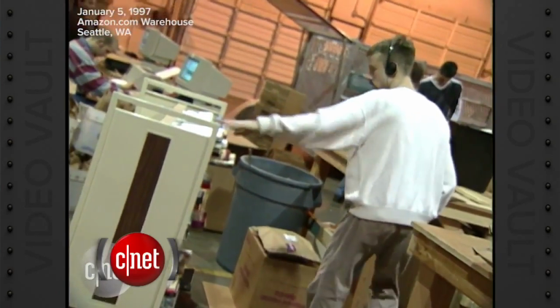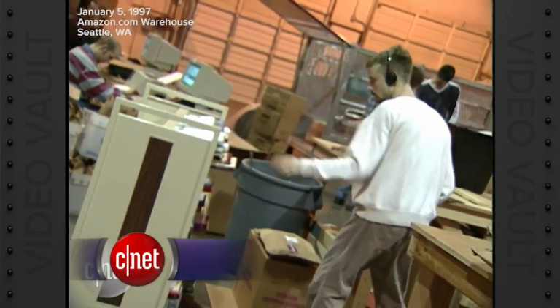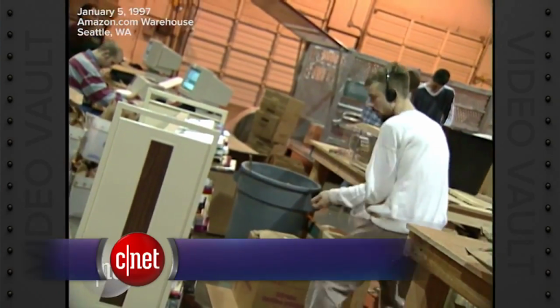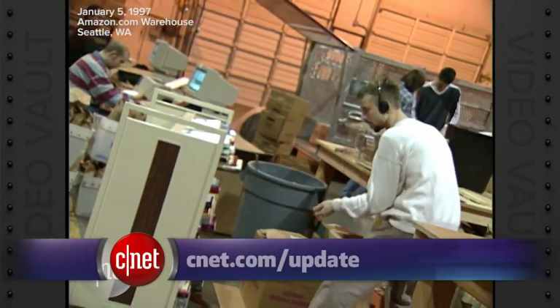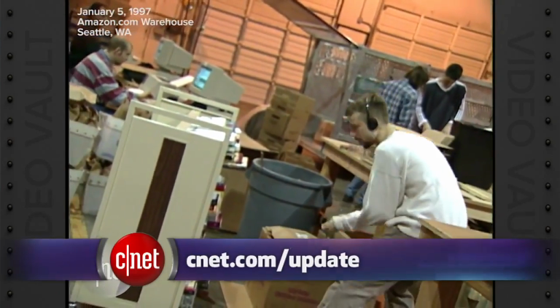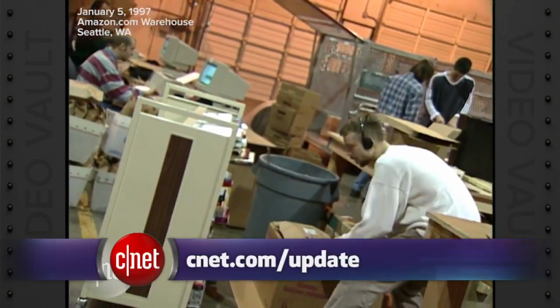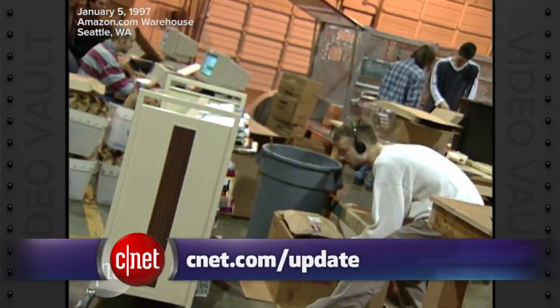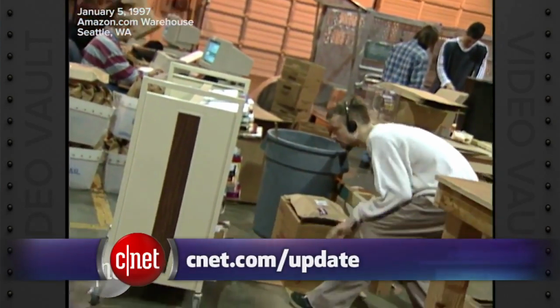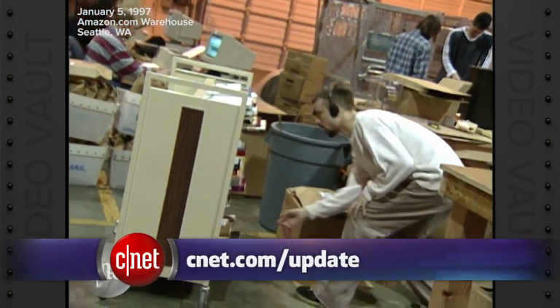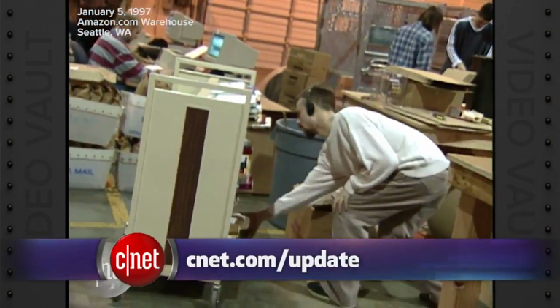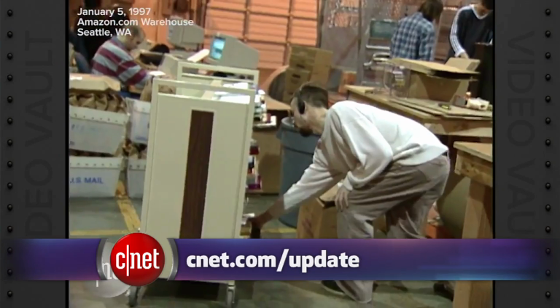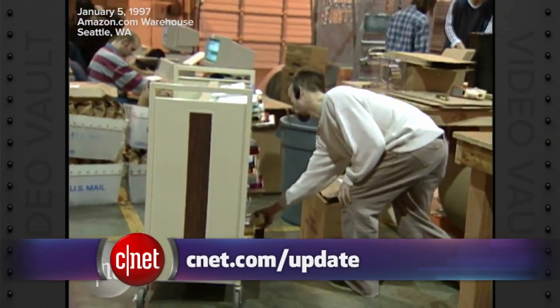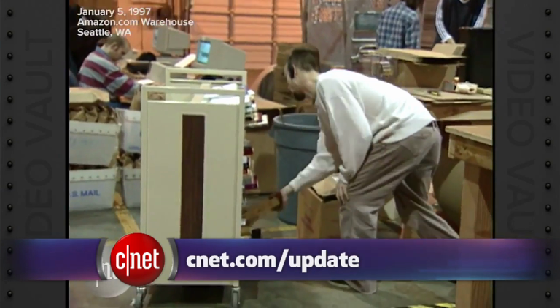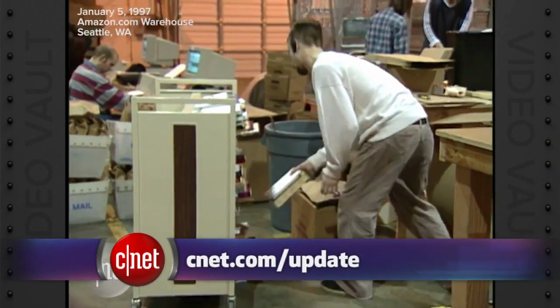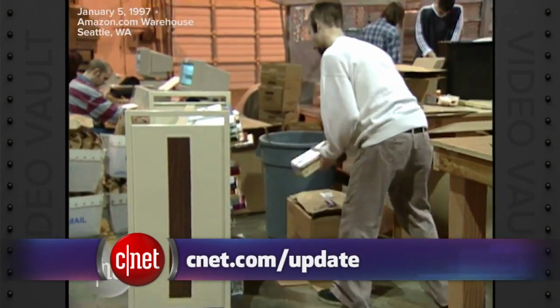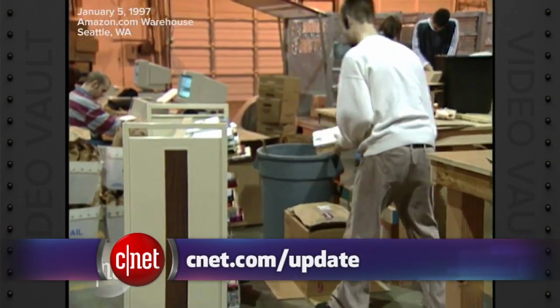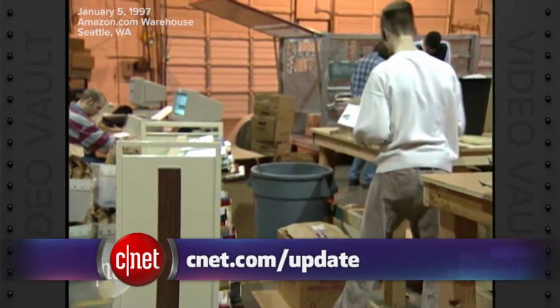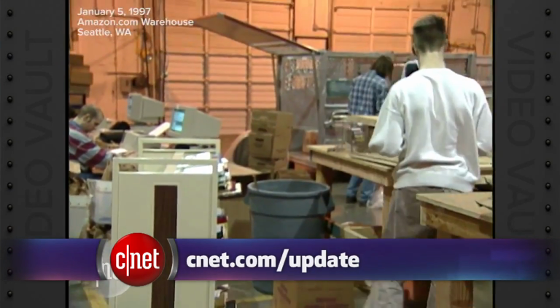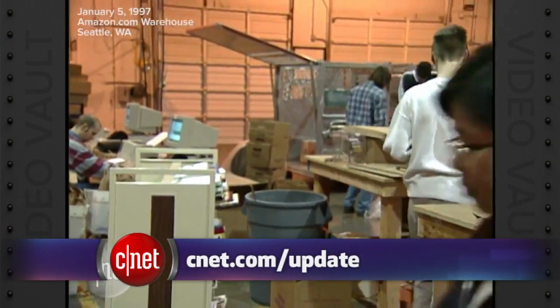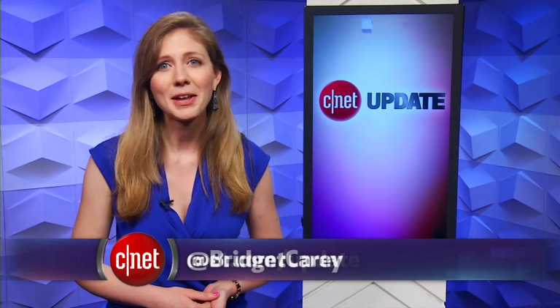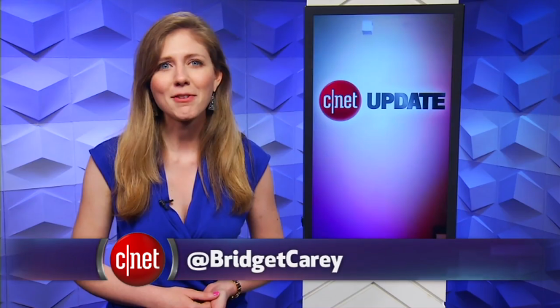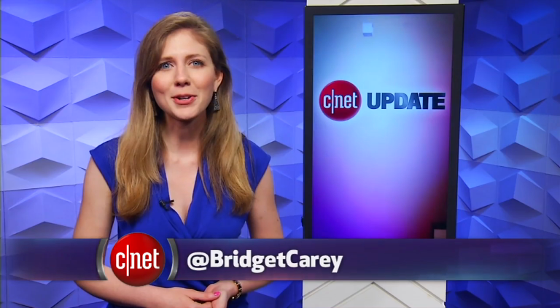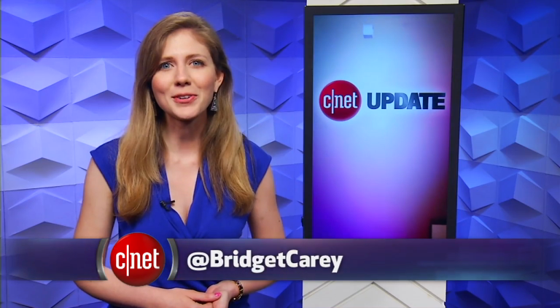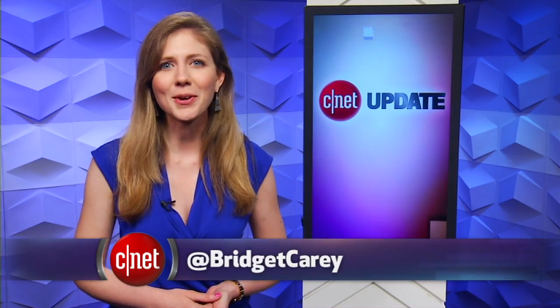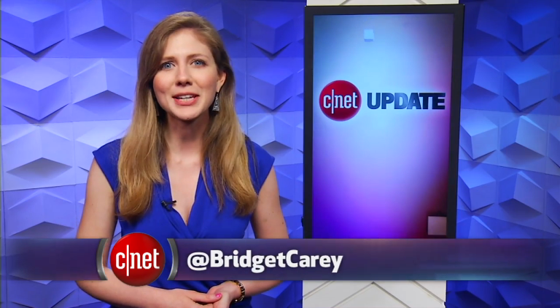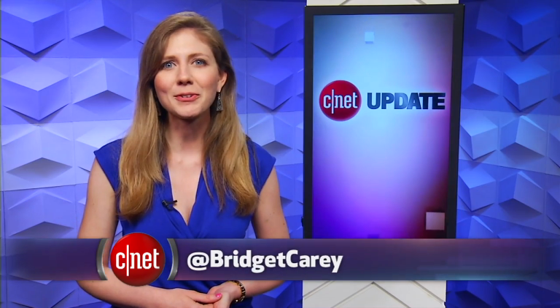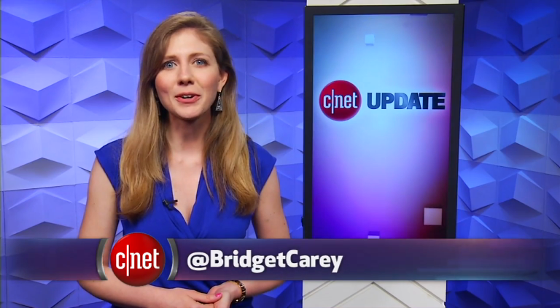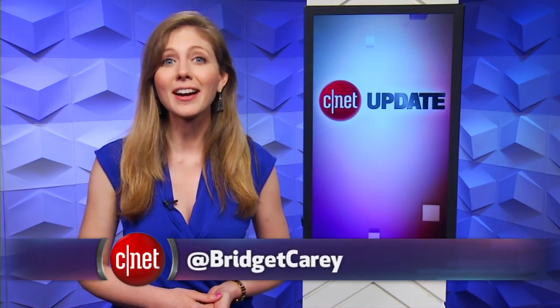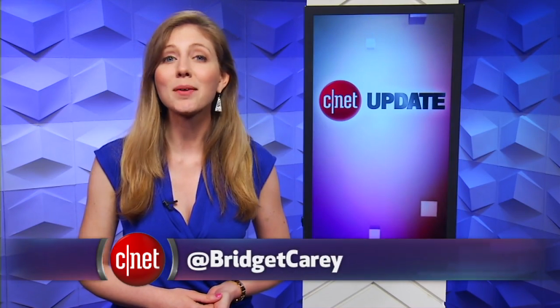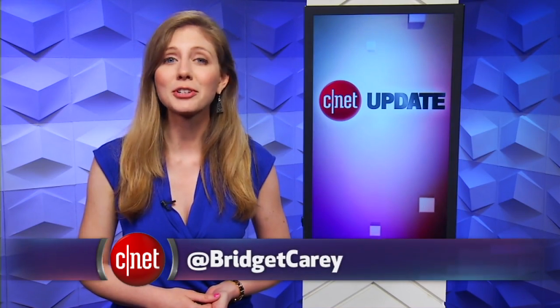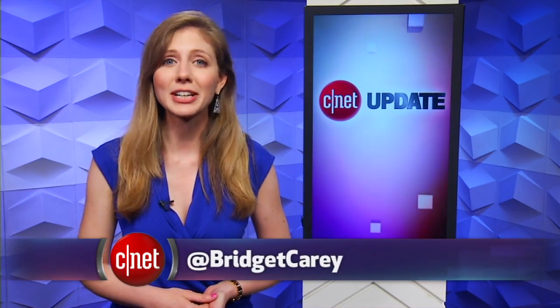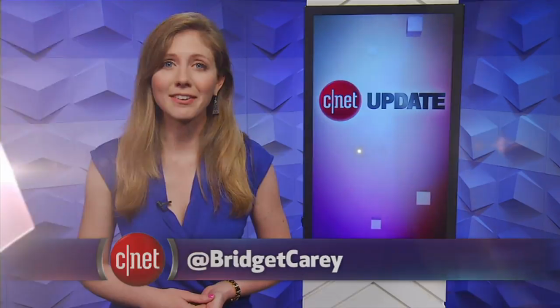That's it for this tech news update, and there's always more at CNET.com. From our studios in New York, I'm Bridget Carey.